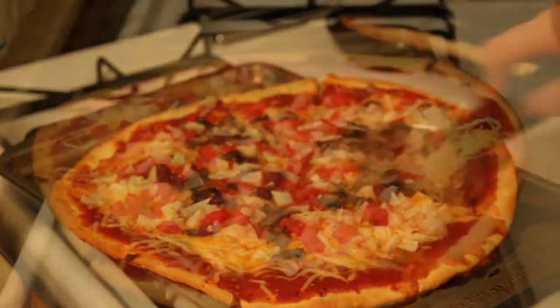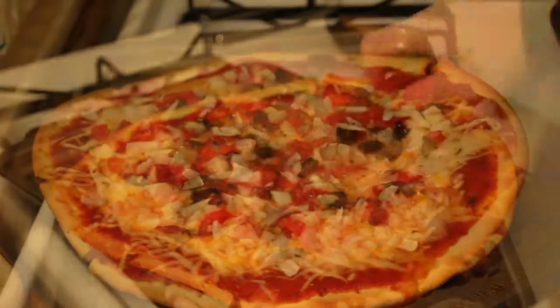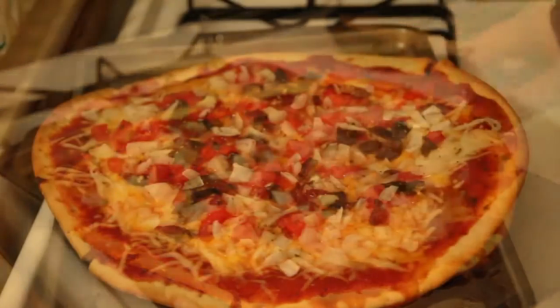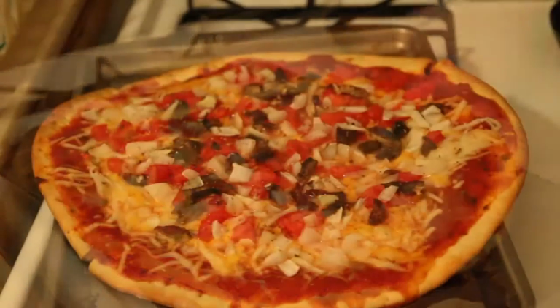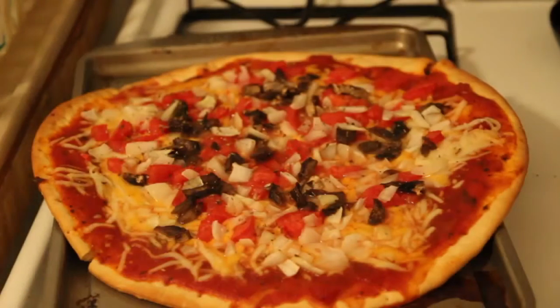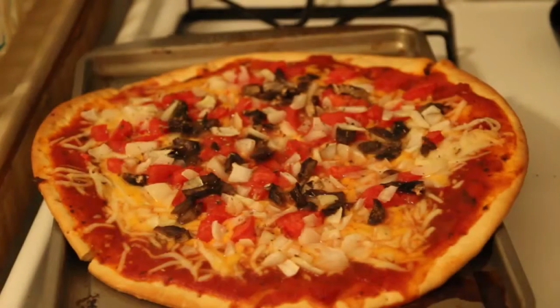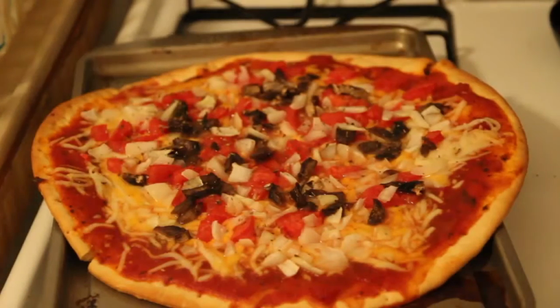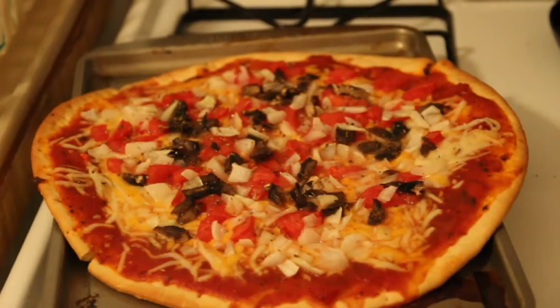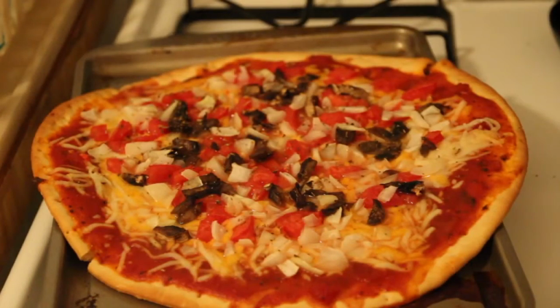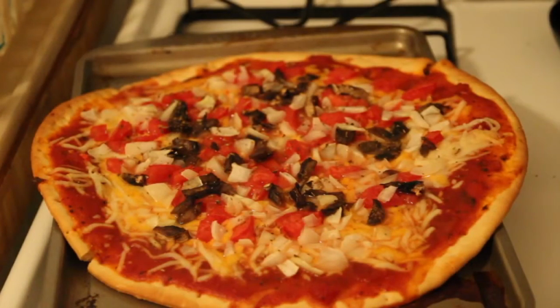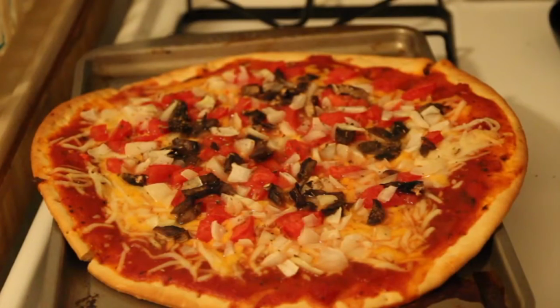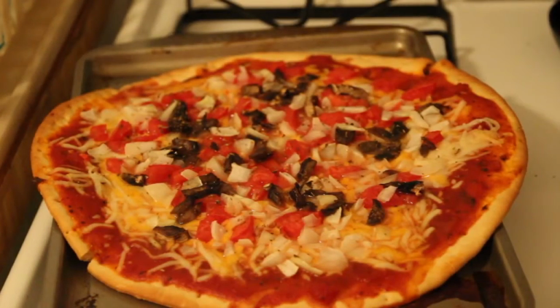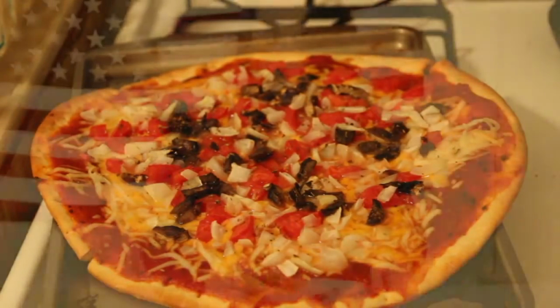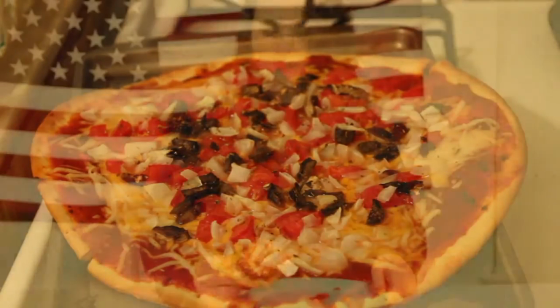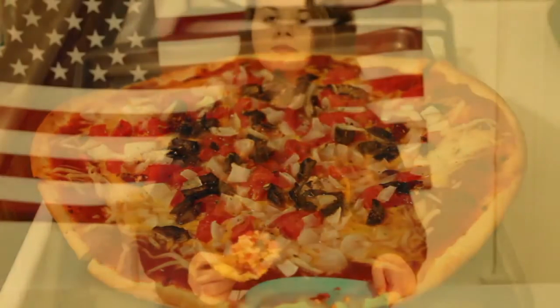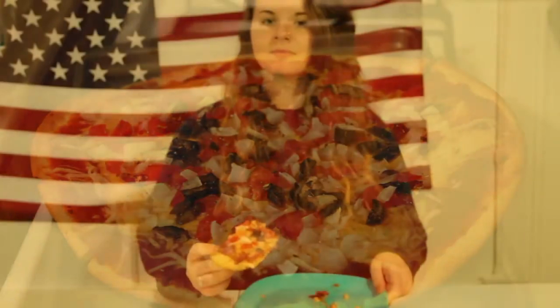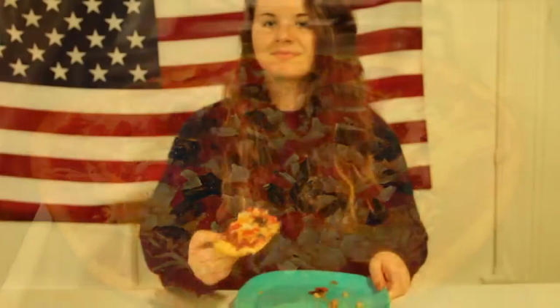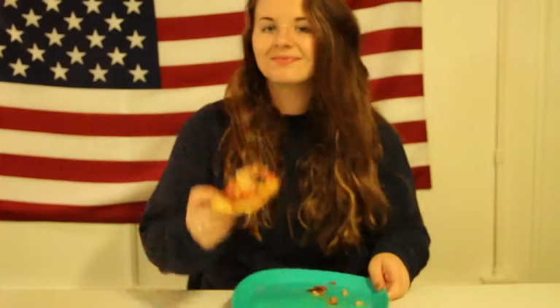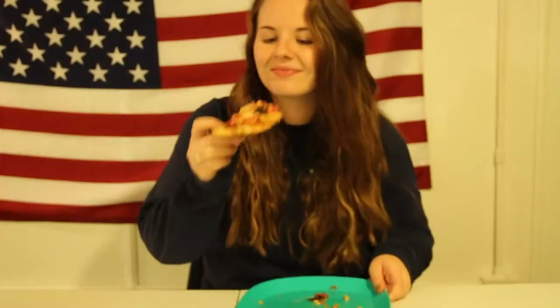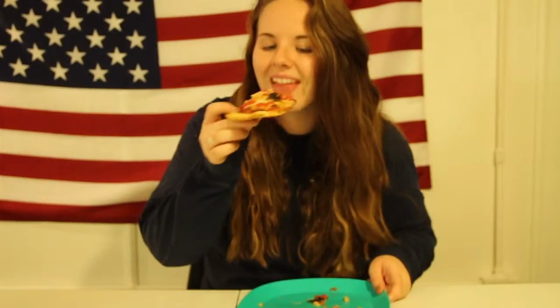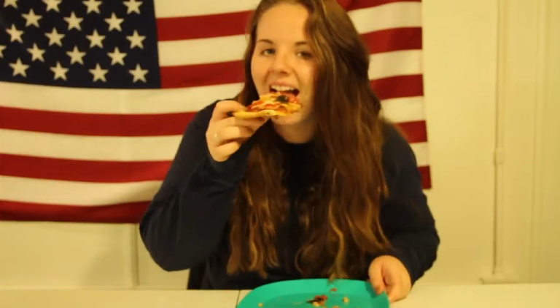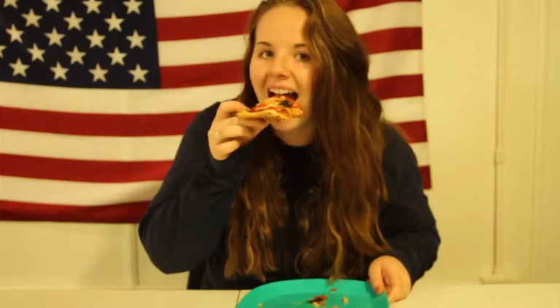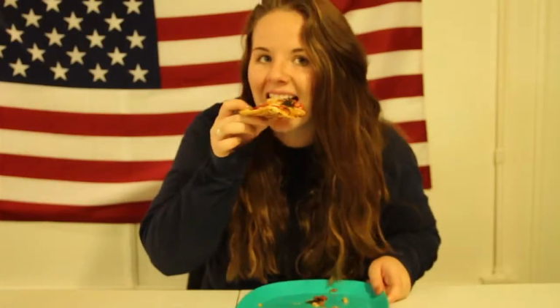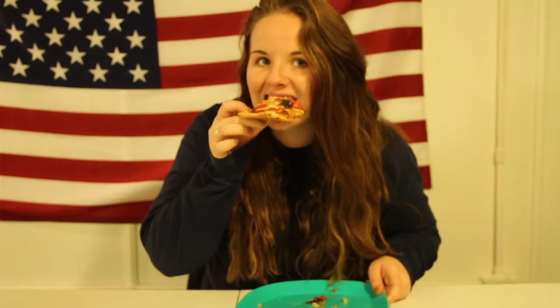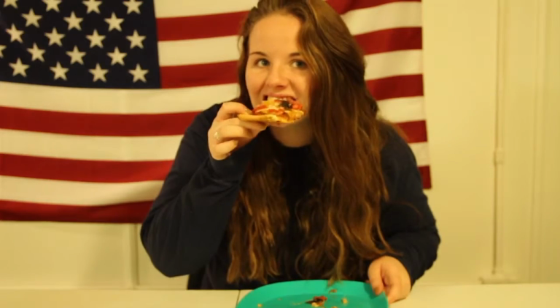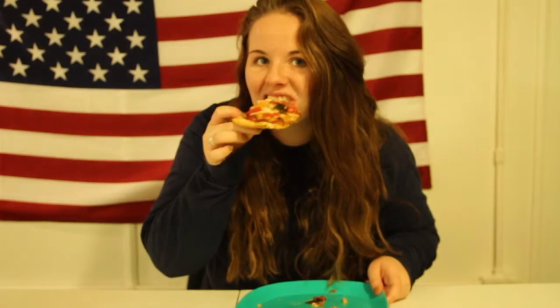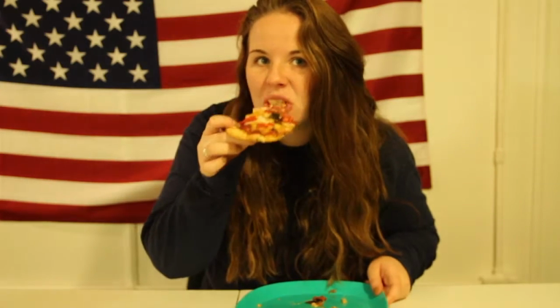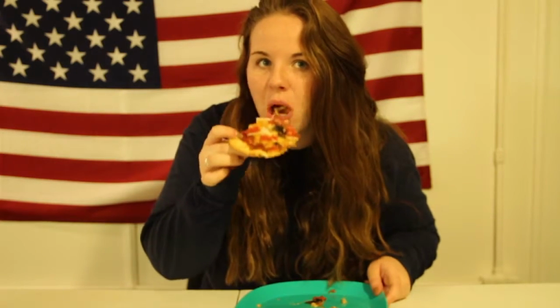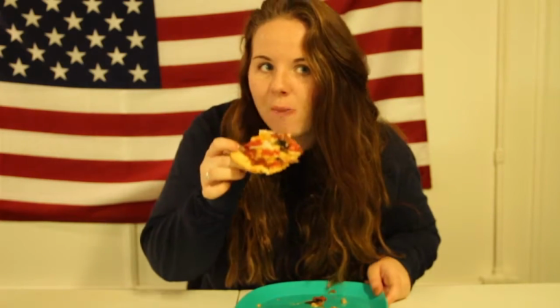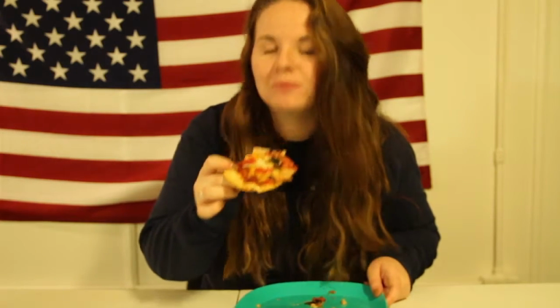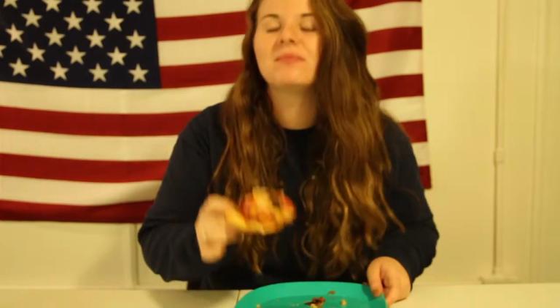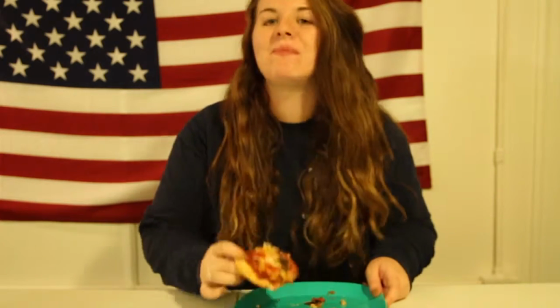Now that you know how to make your own delicious pizza, you might think twice the next time you want to call out for delivery.